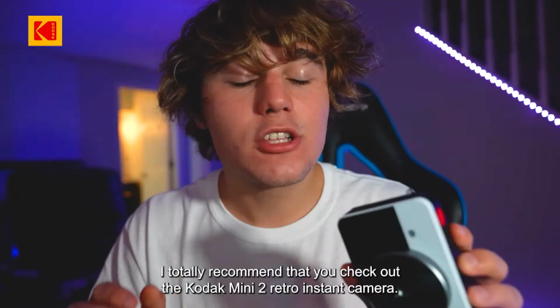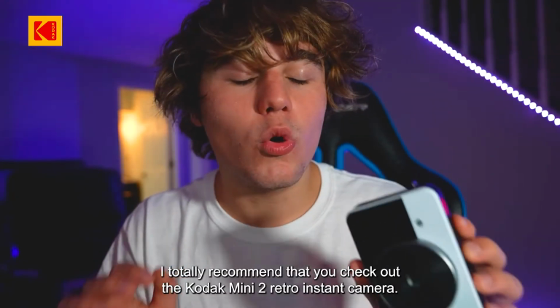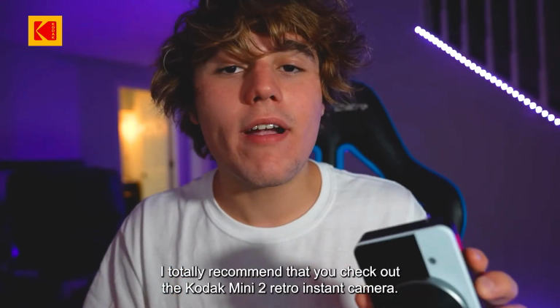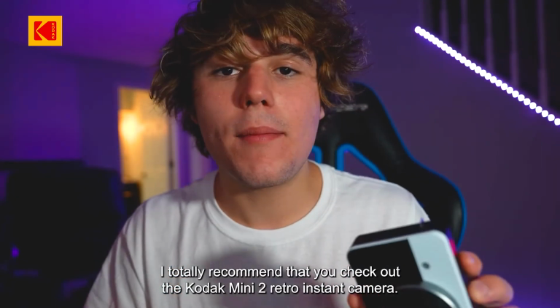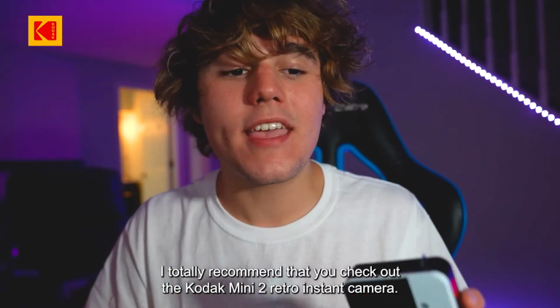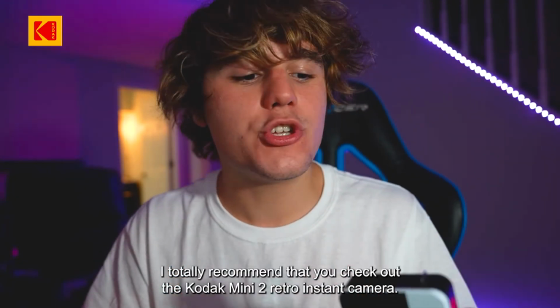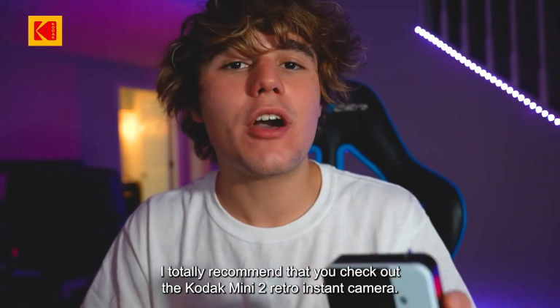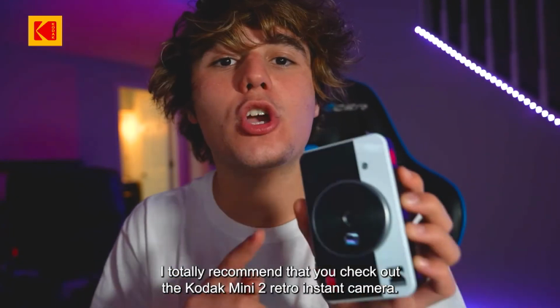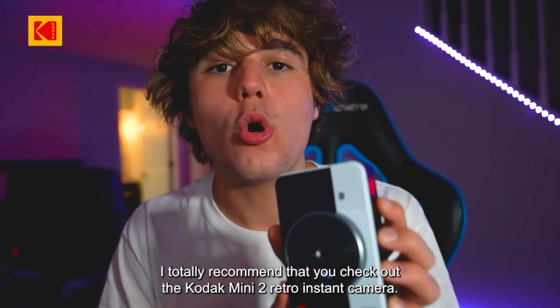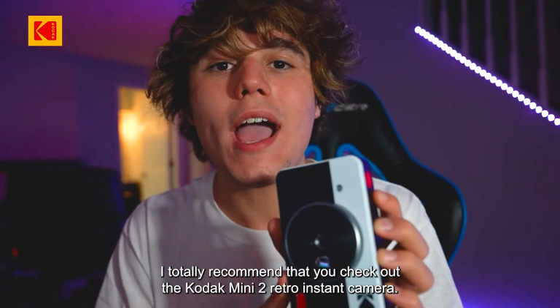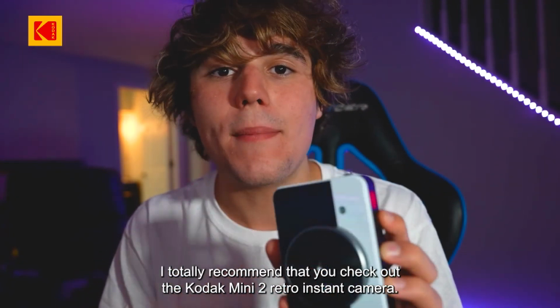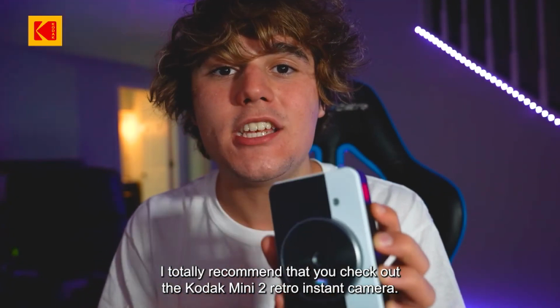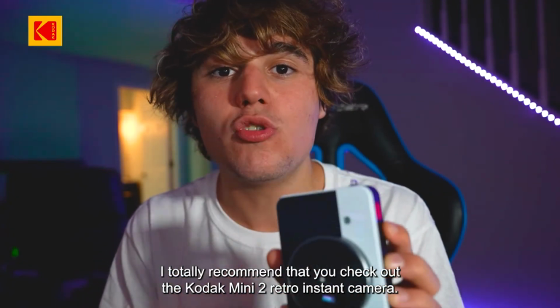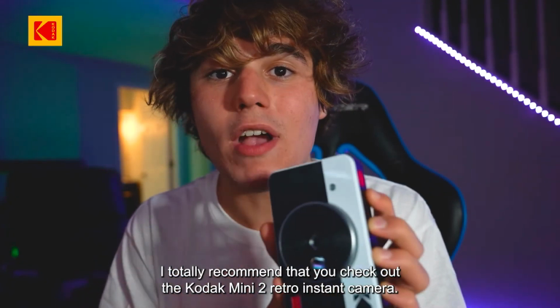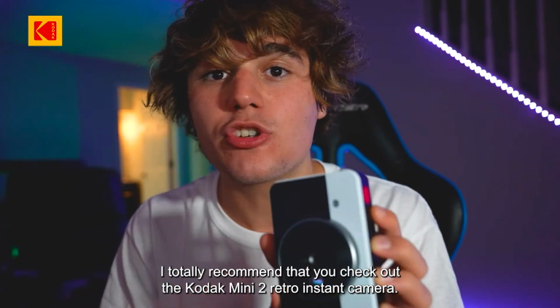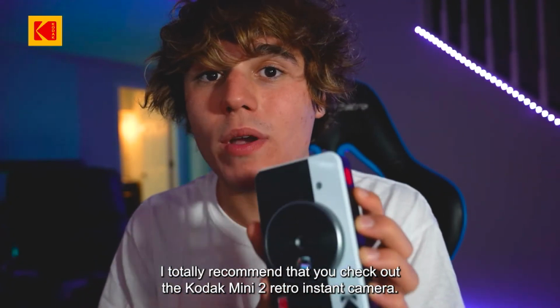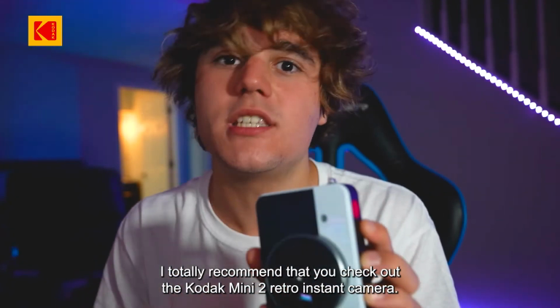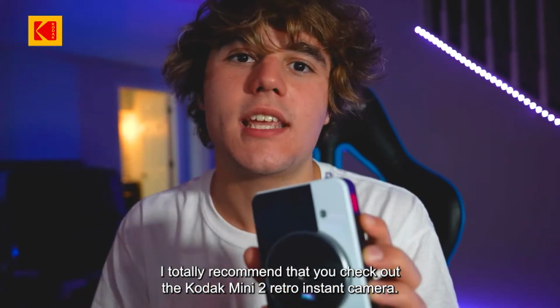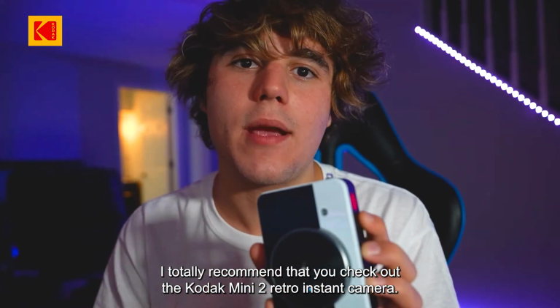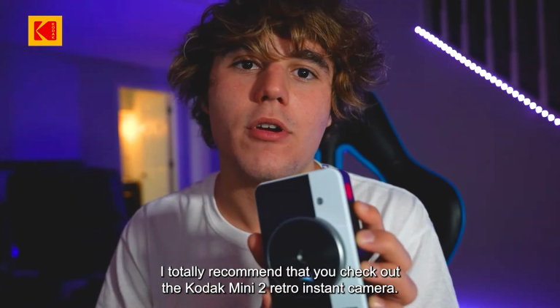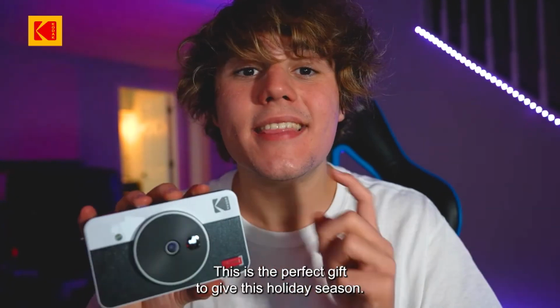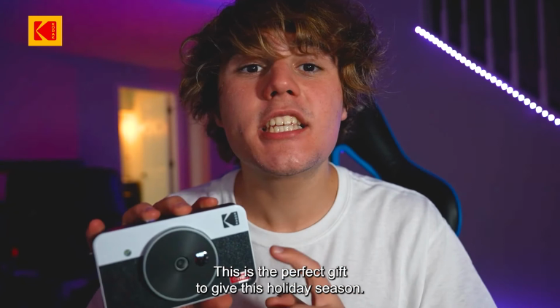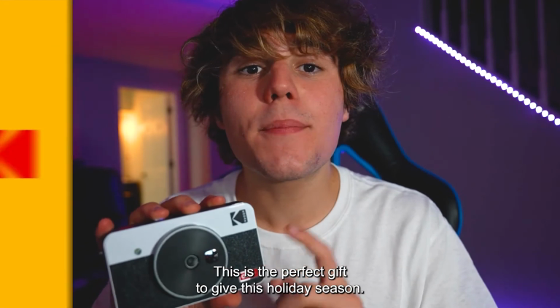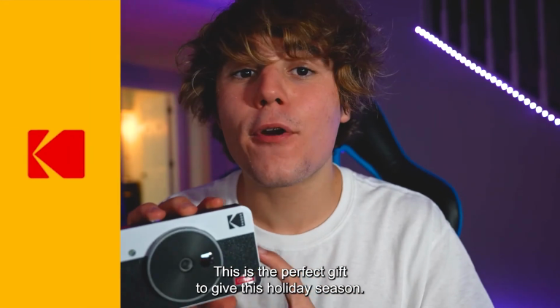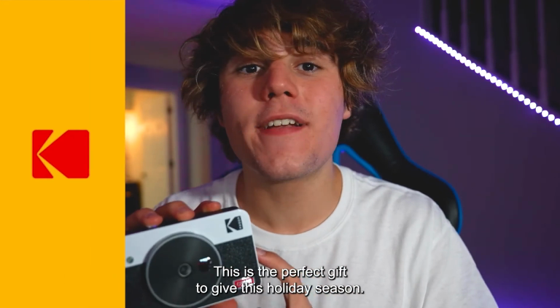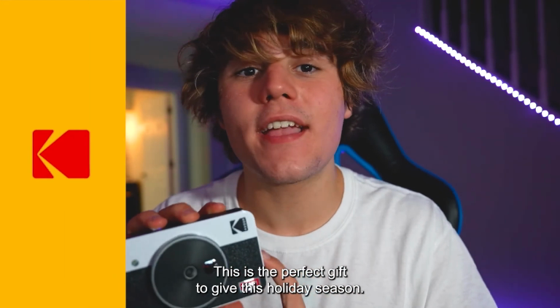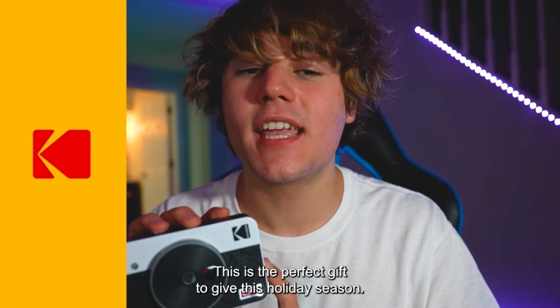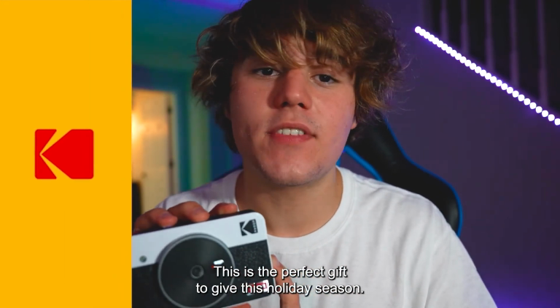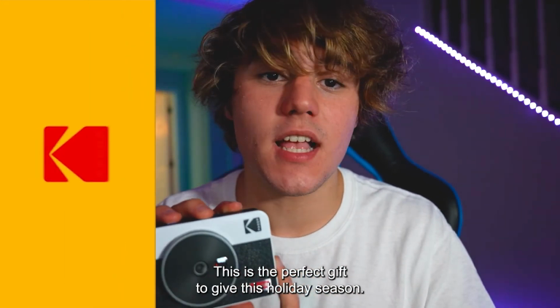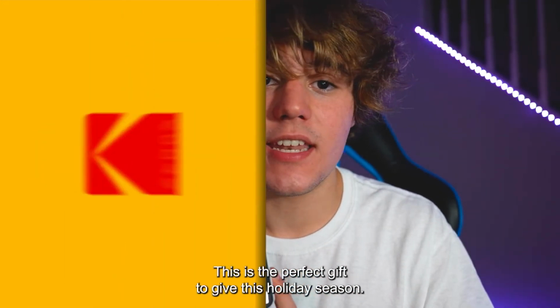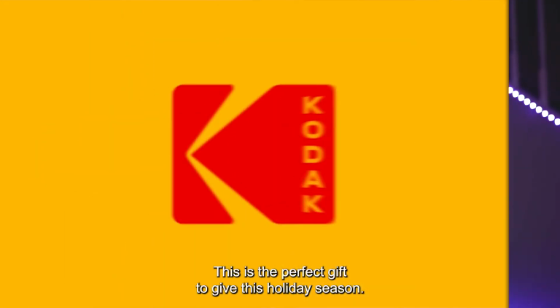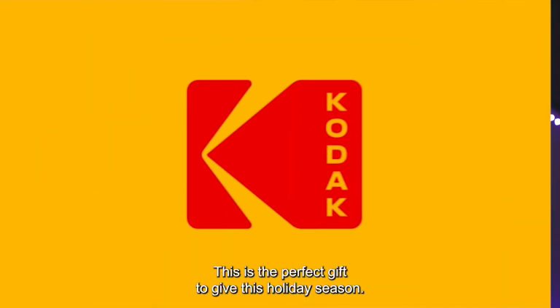I totally recommend that you check out the Kodak Mini 2 Retro instant camera. This is the perfect gift to give this holiday season.